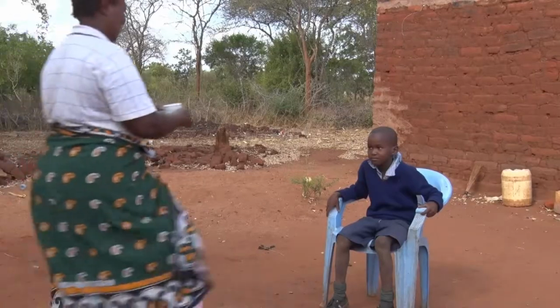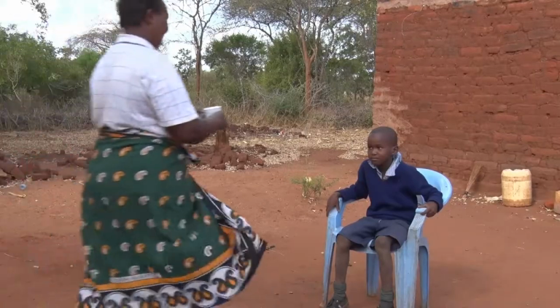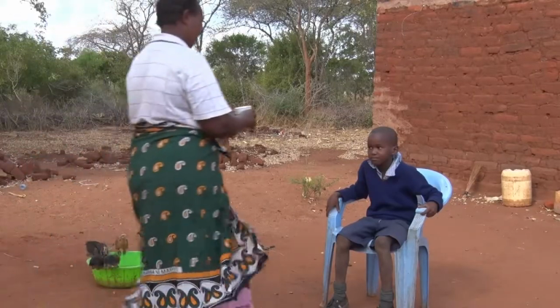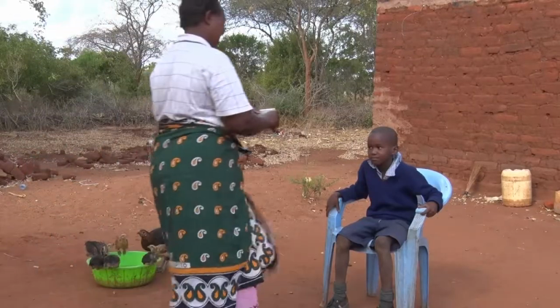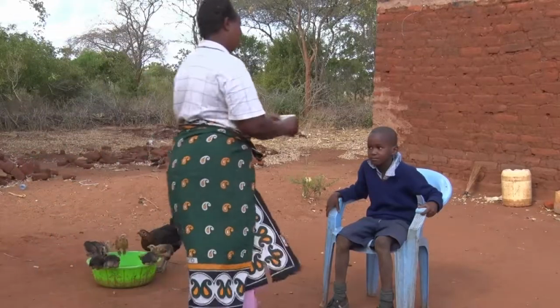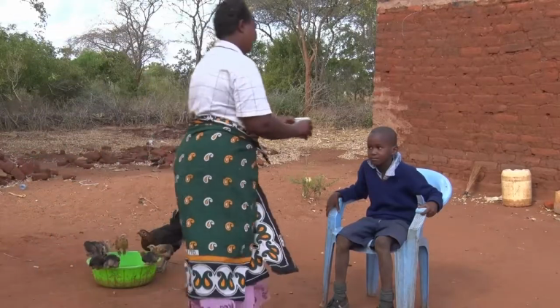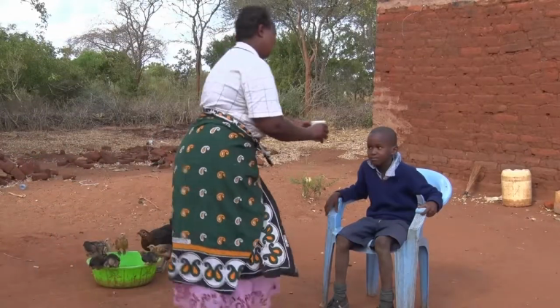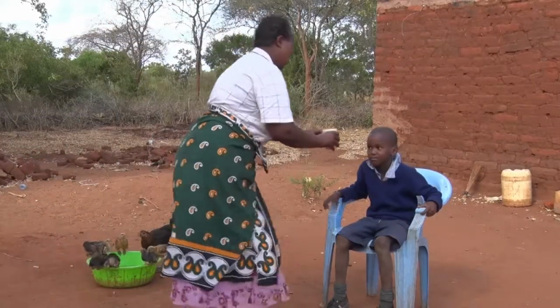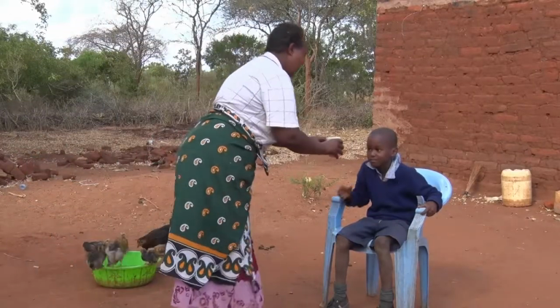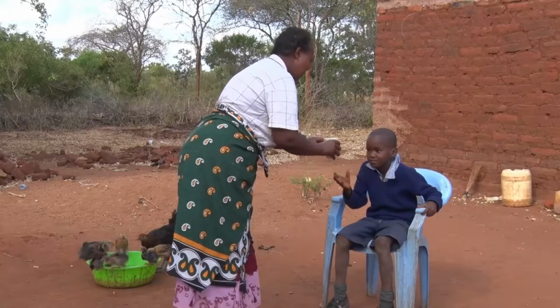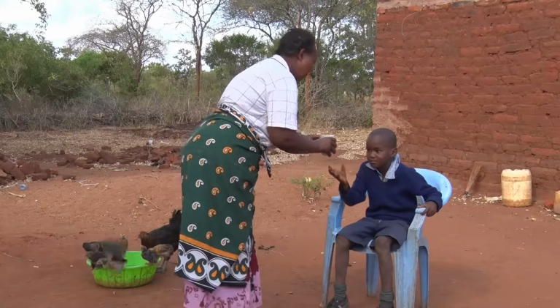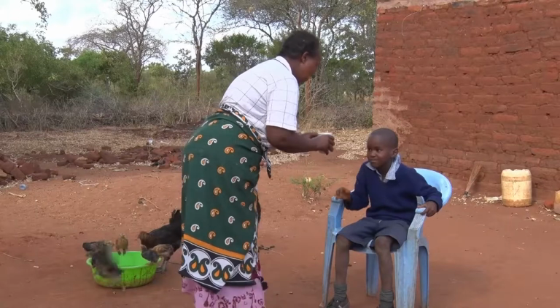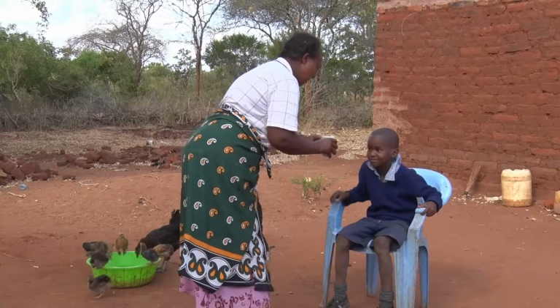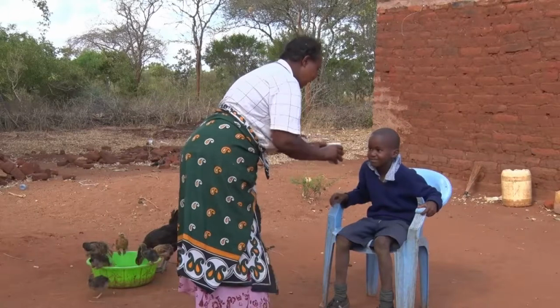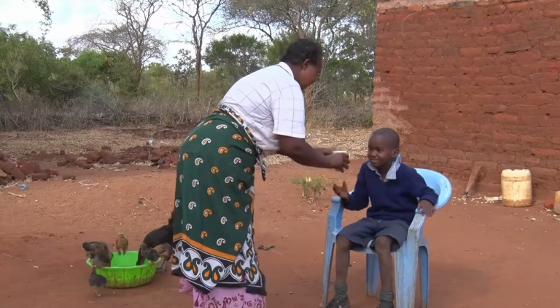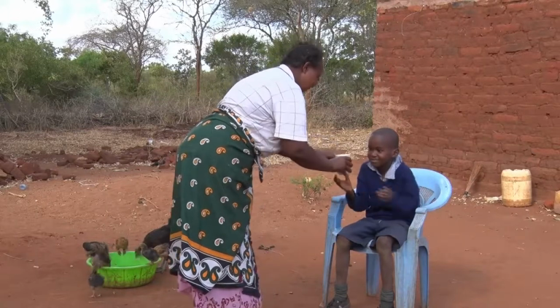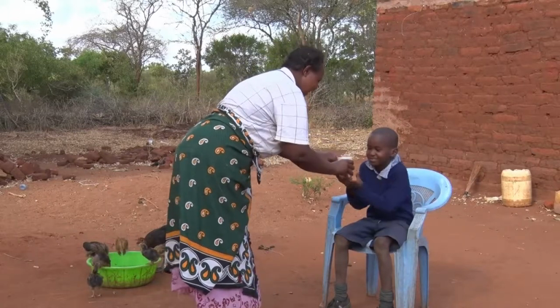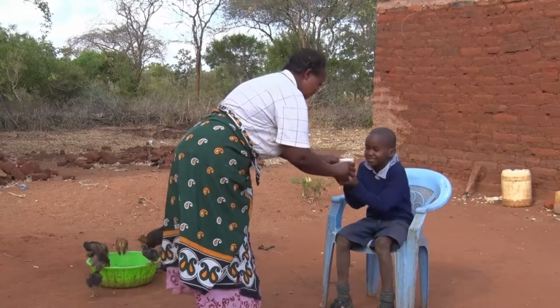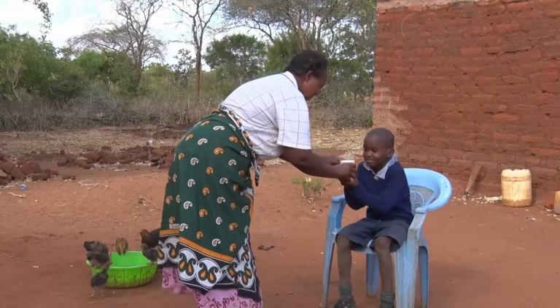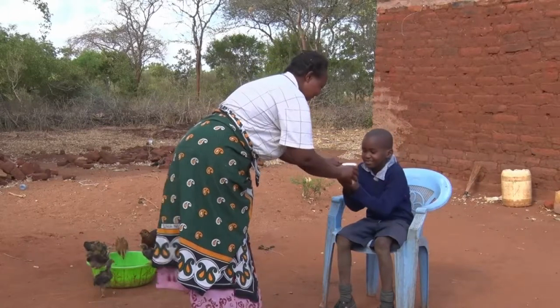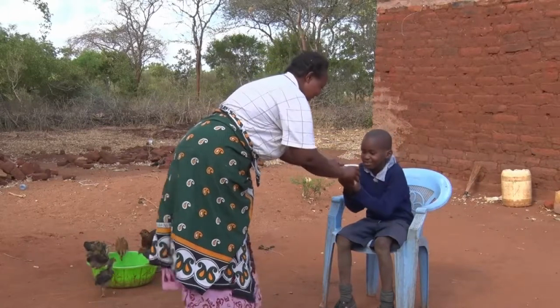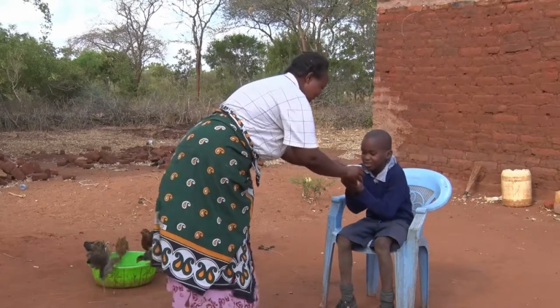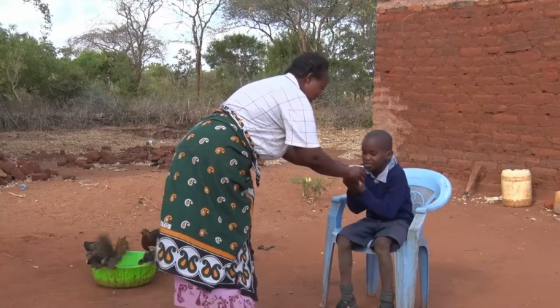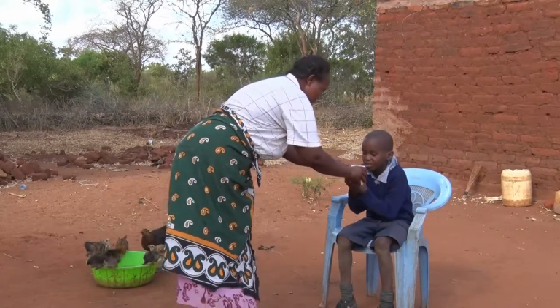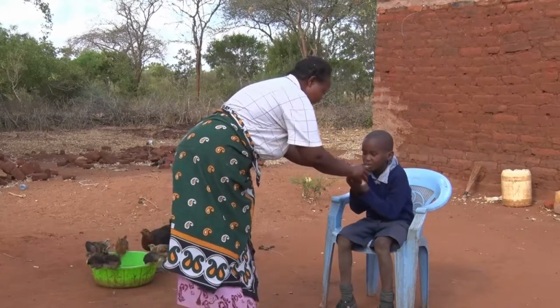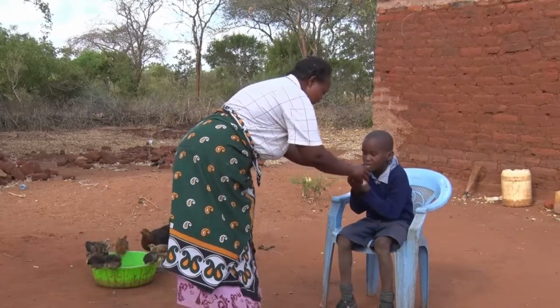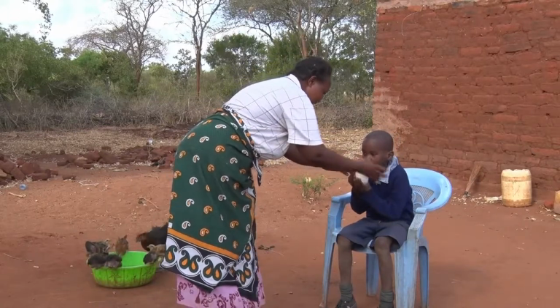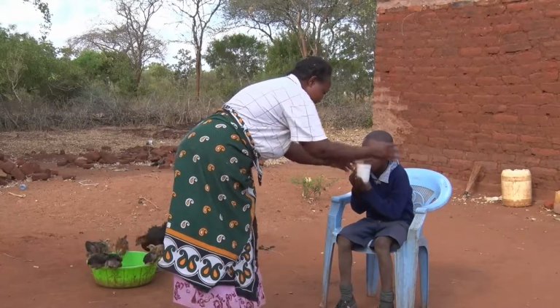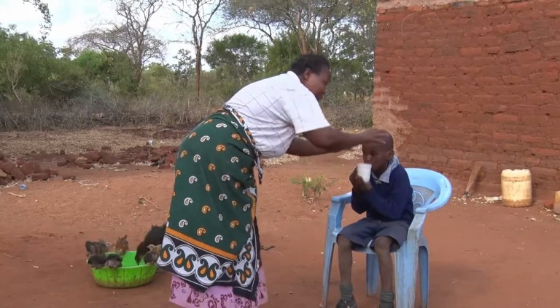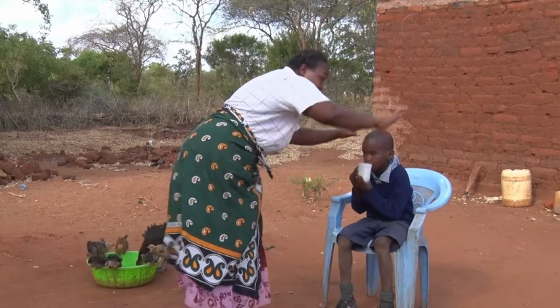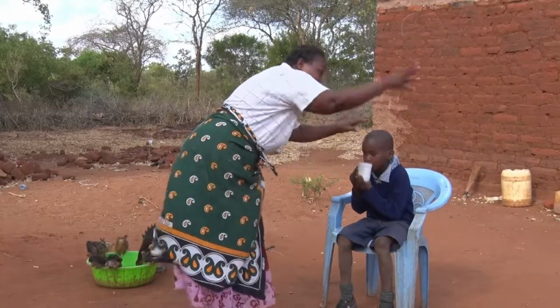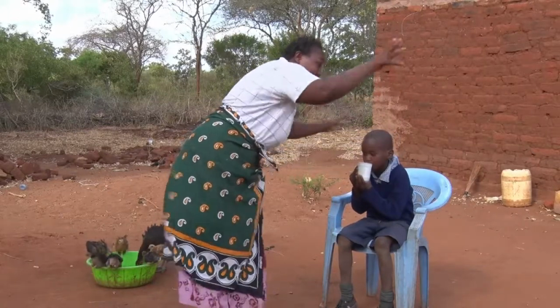Traditionally, sorghum has been used in the preparation of porridge and ugali, a local delicacy.